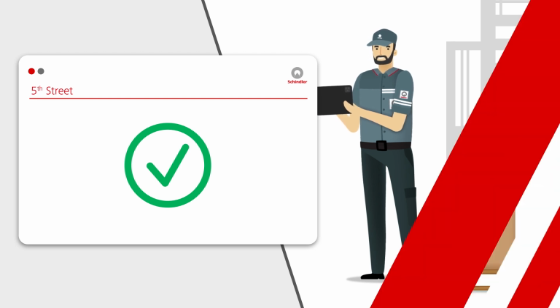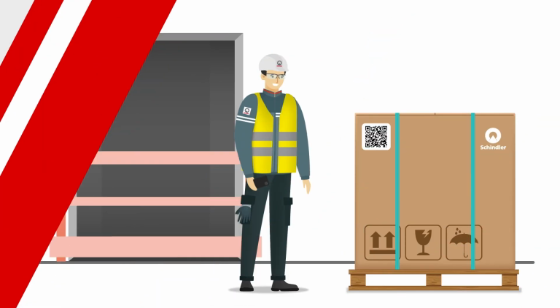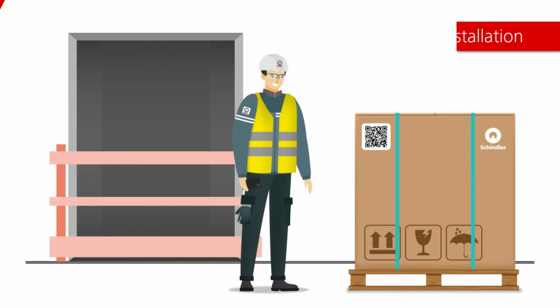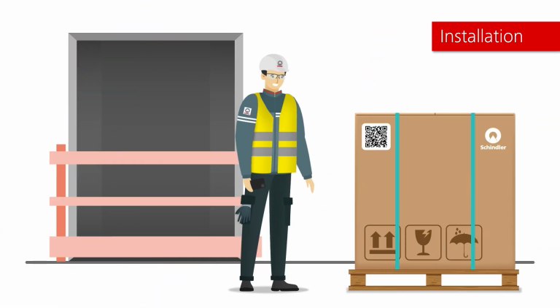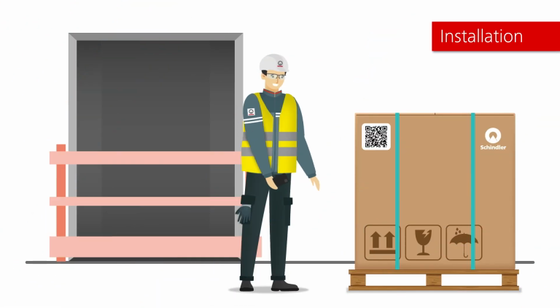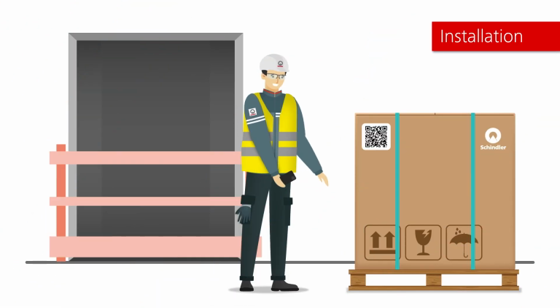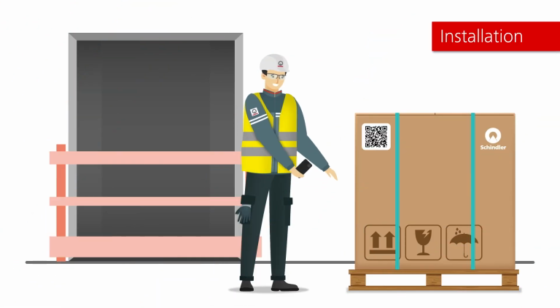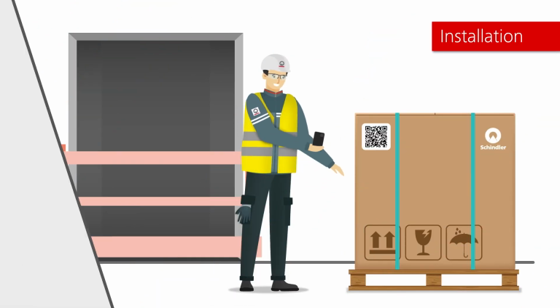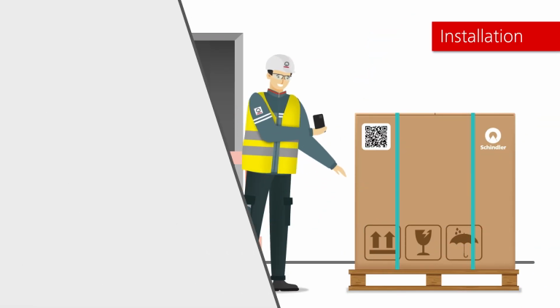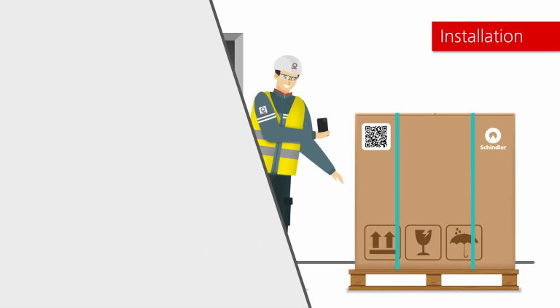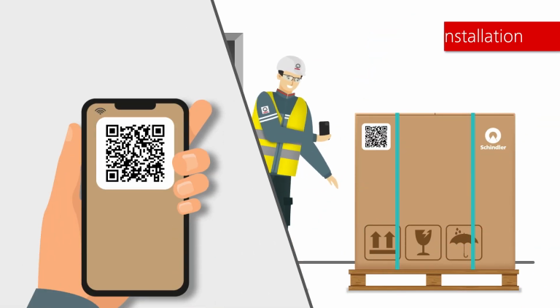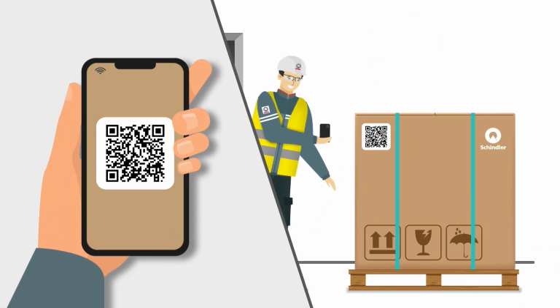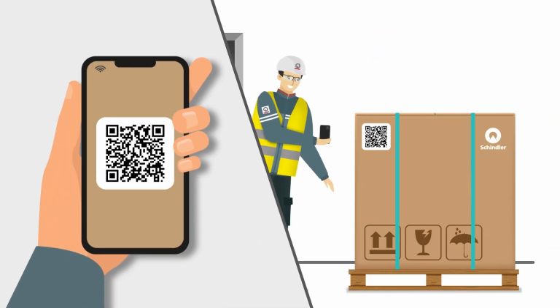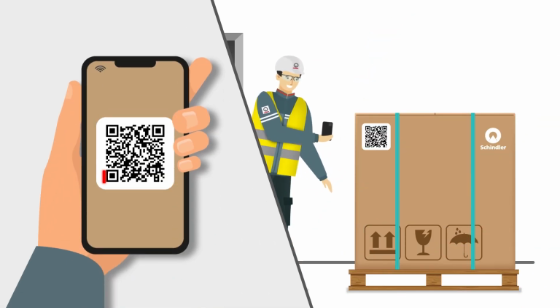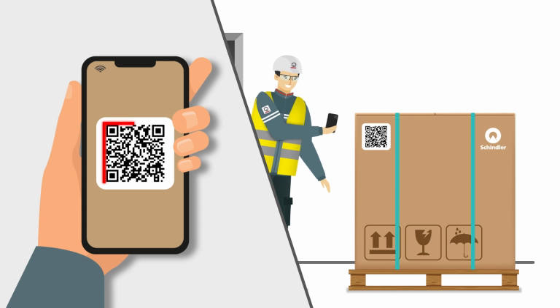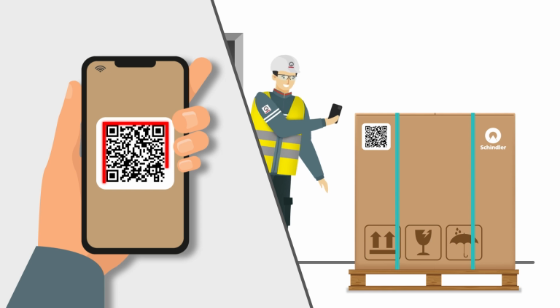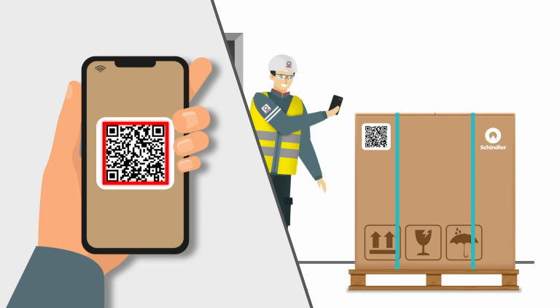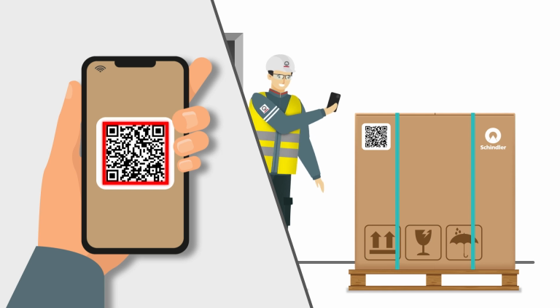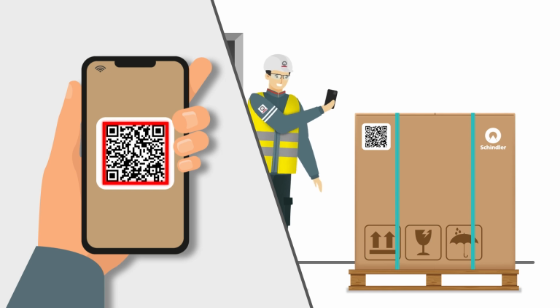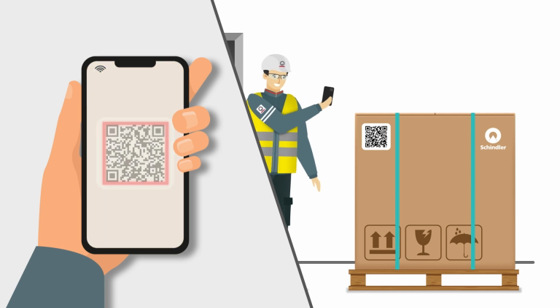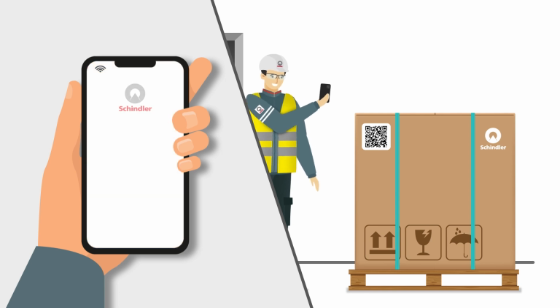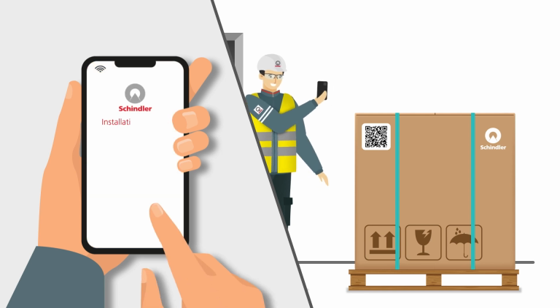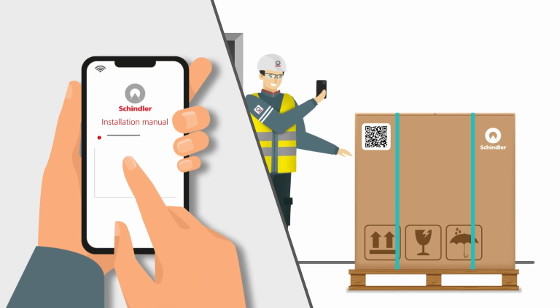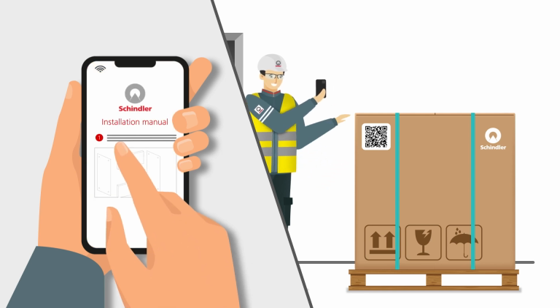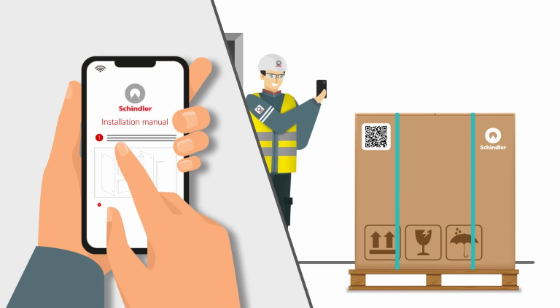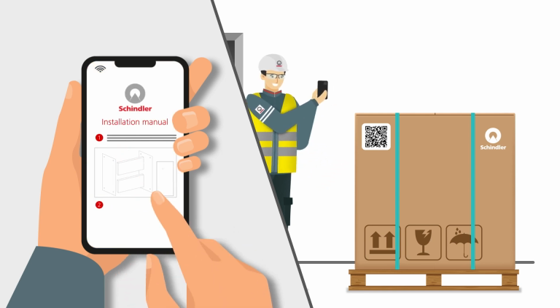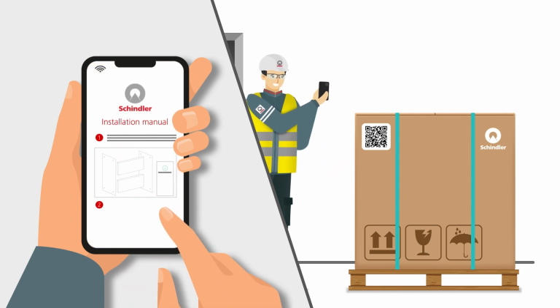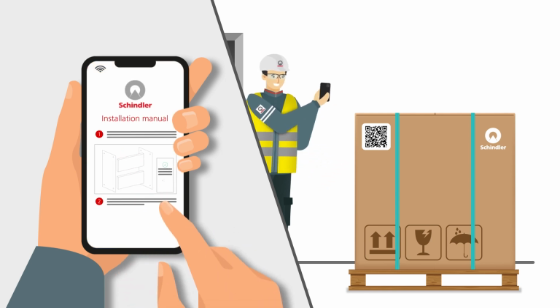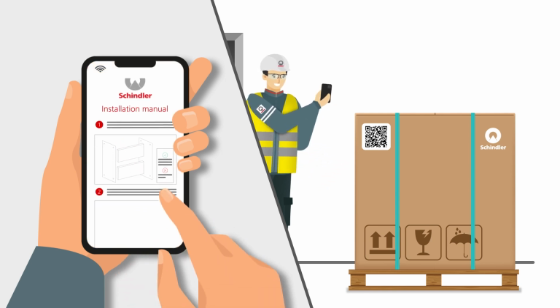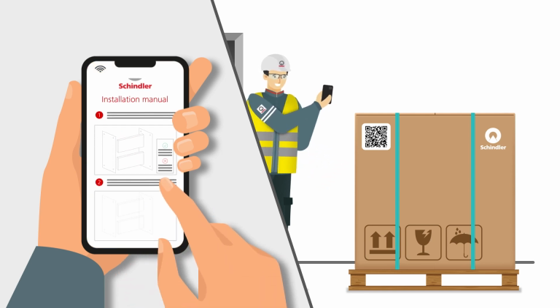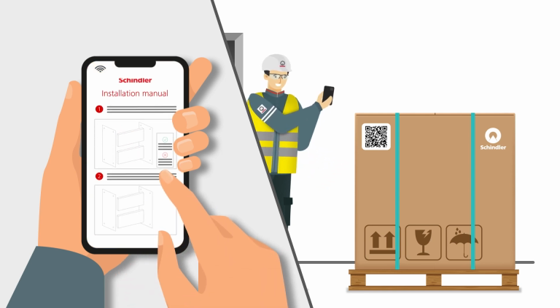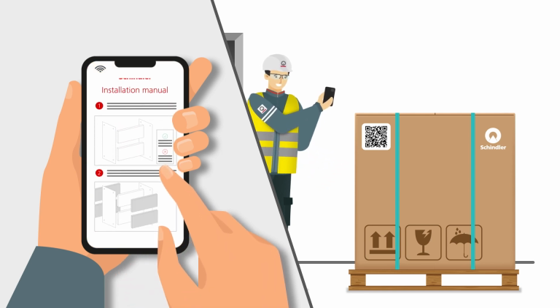When everything arrives on site, the fitter can consult the latest online technical manuals by scanning the QR codes displayed on the delivery boxes.